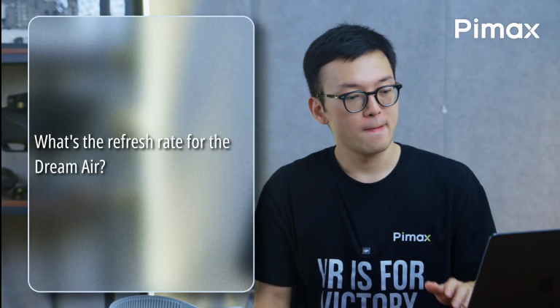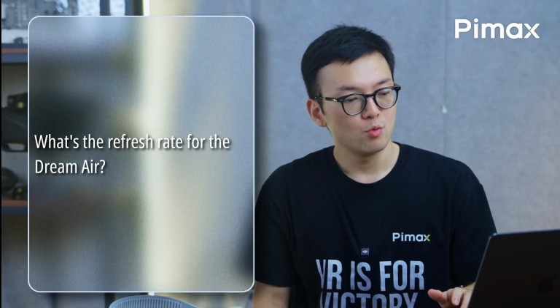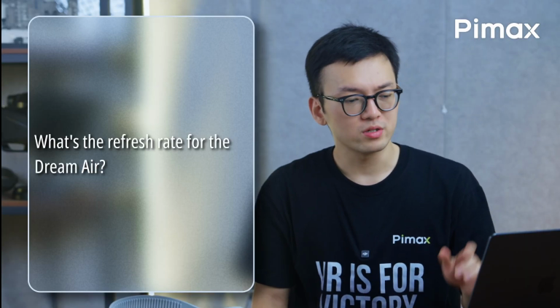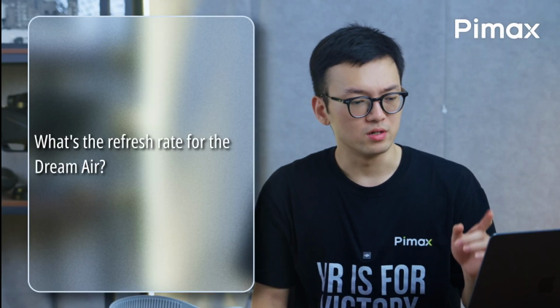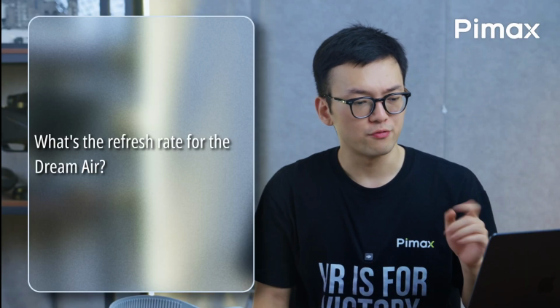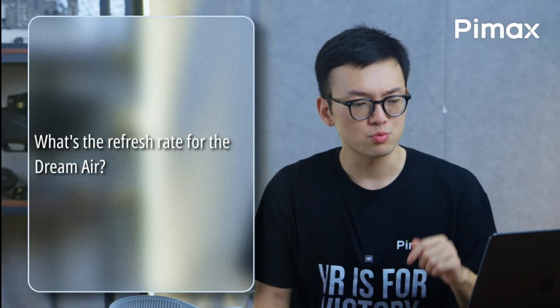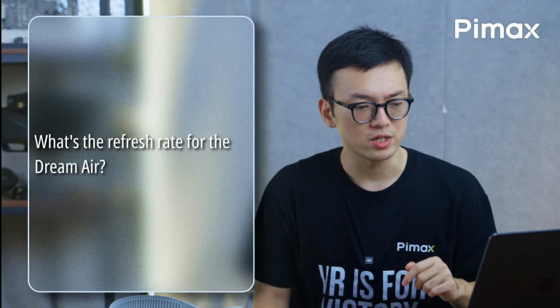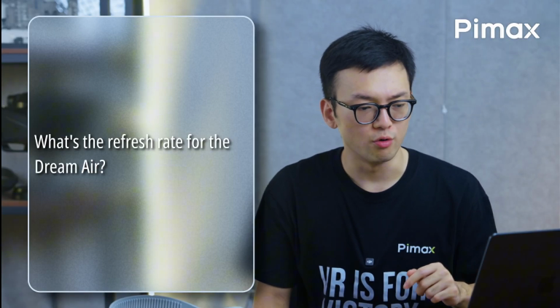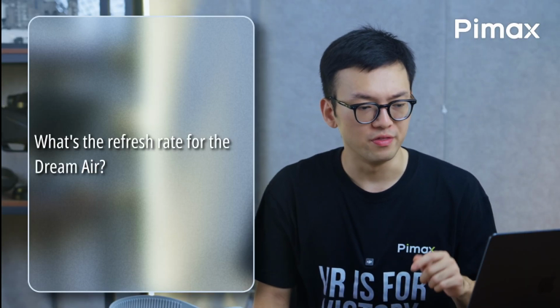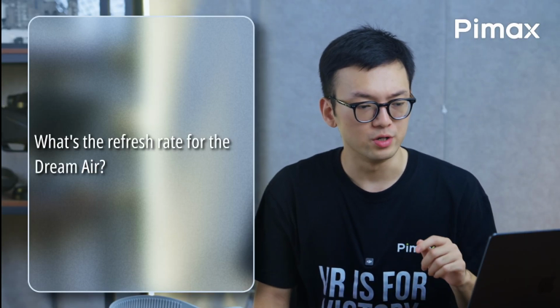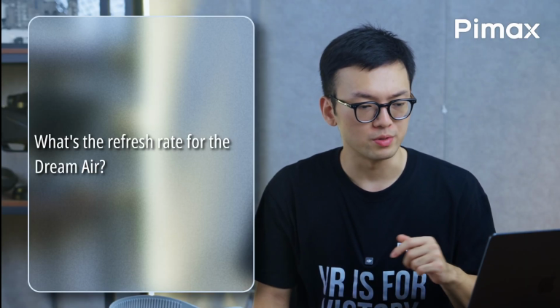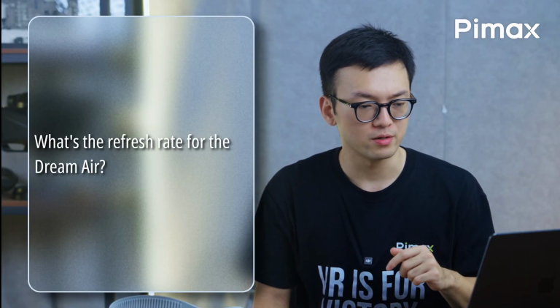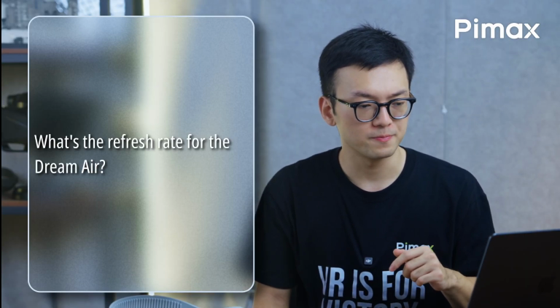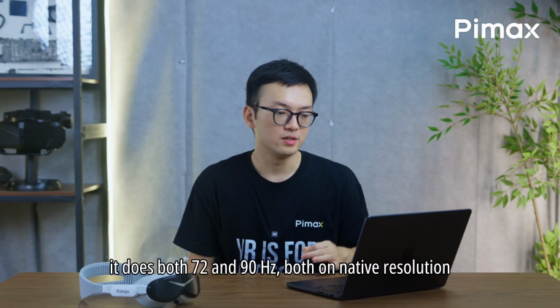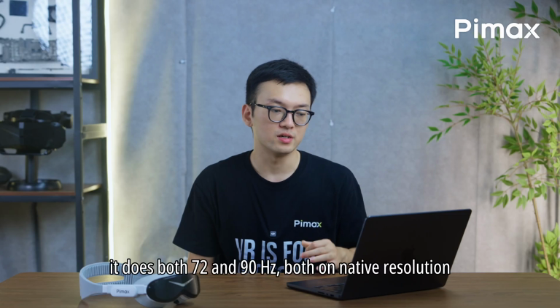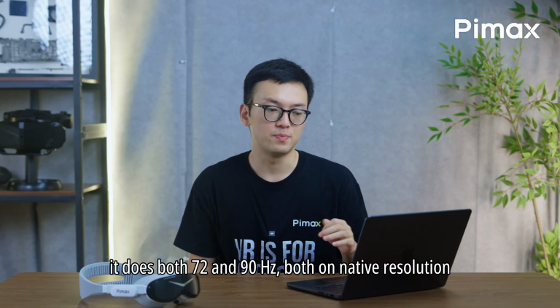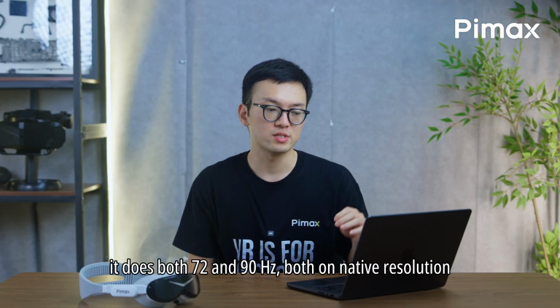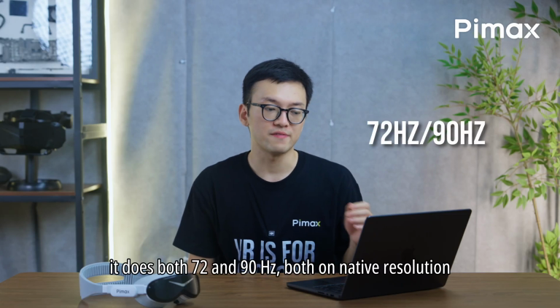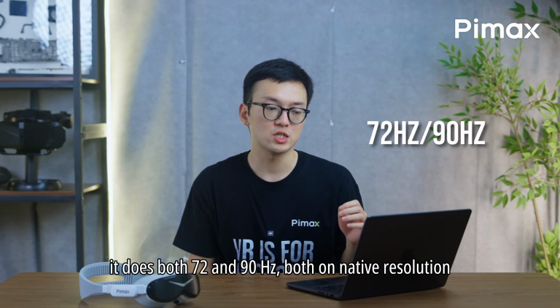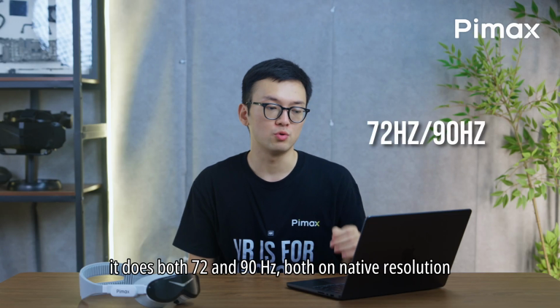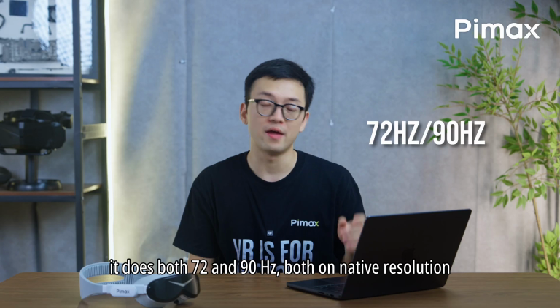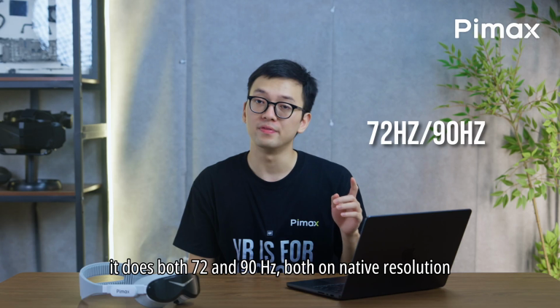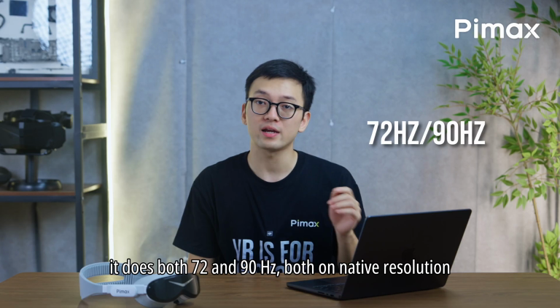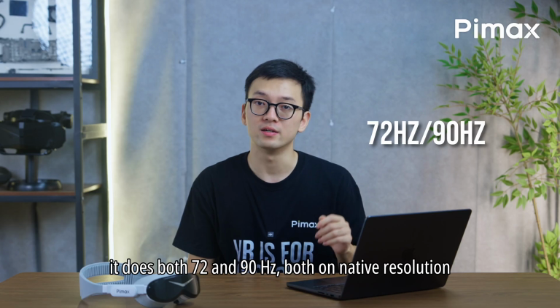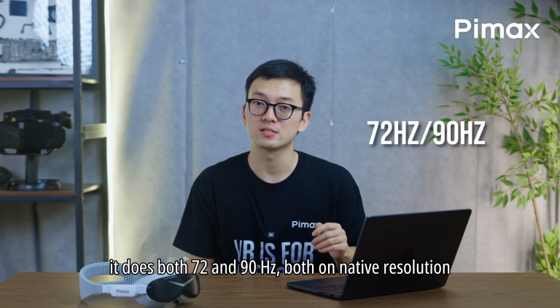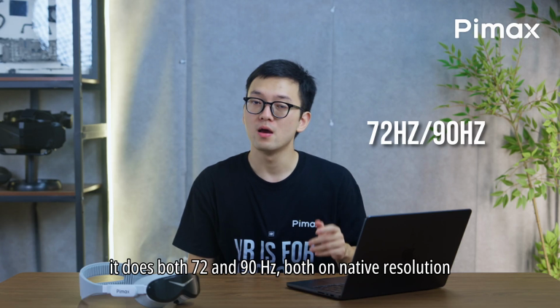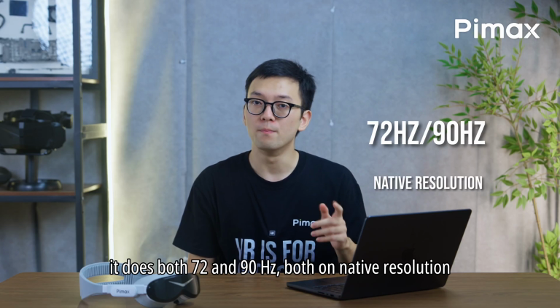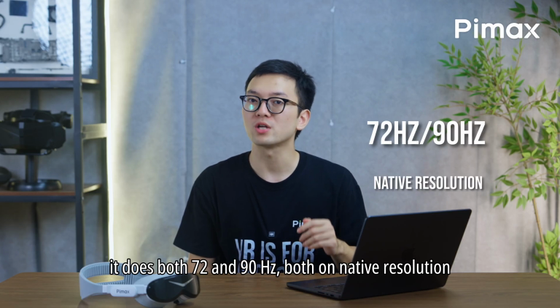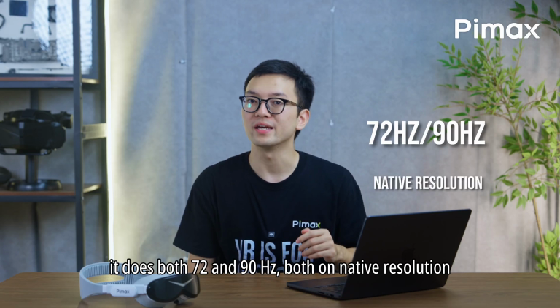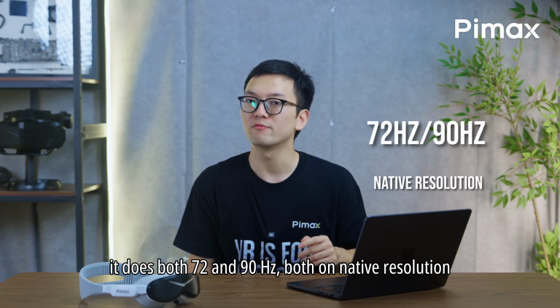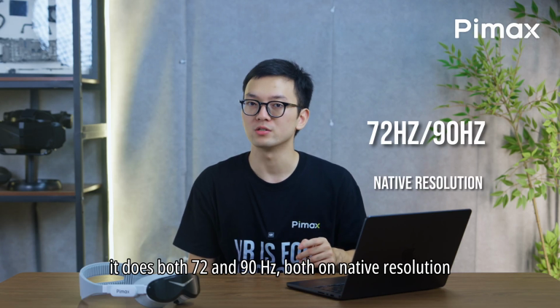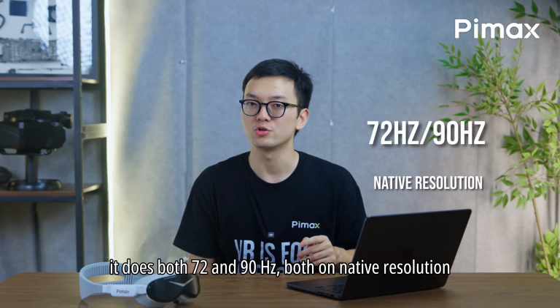What is the refresh rate of the Dream Air? It supports both 72 and 90Hz, both at native resolution.